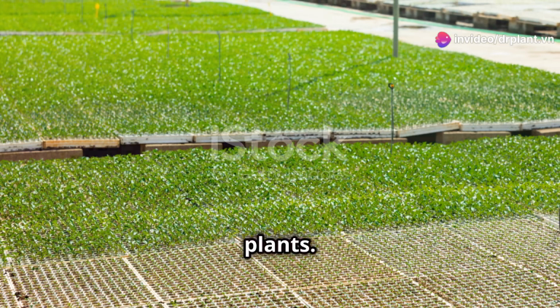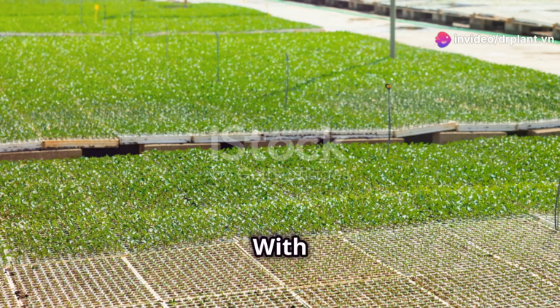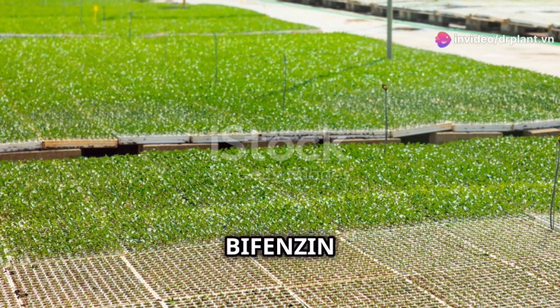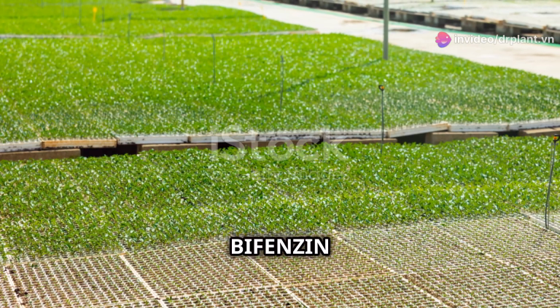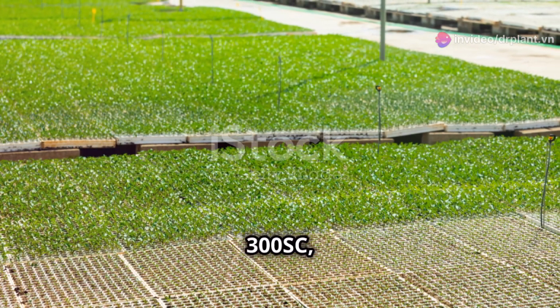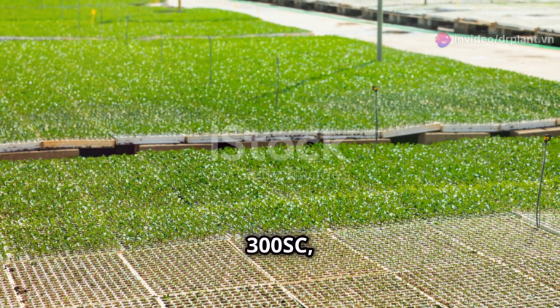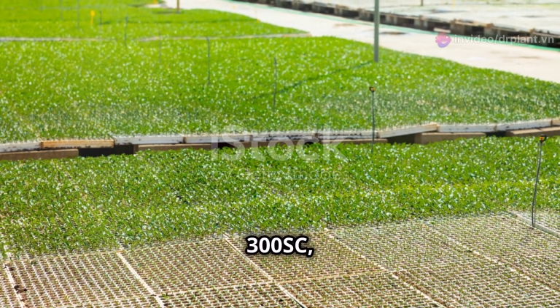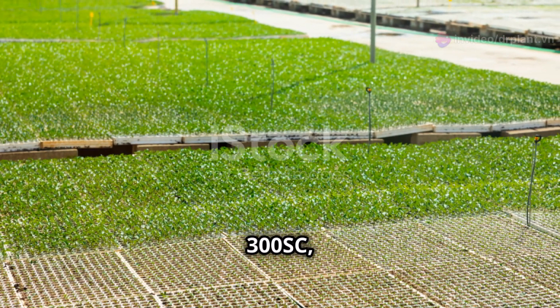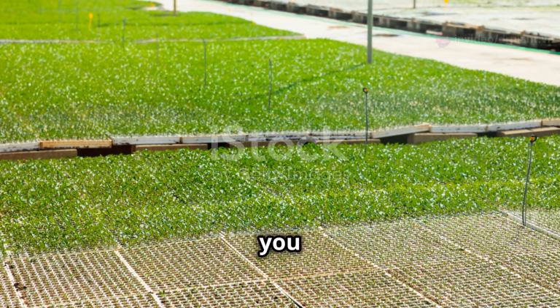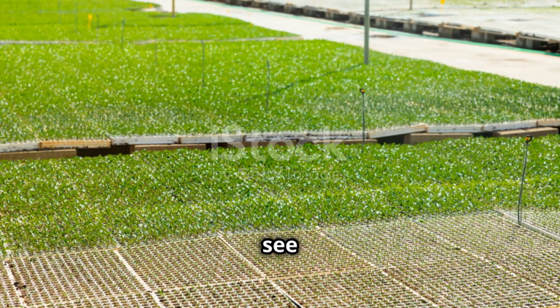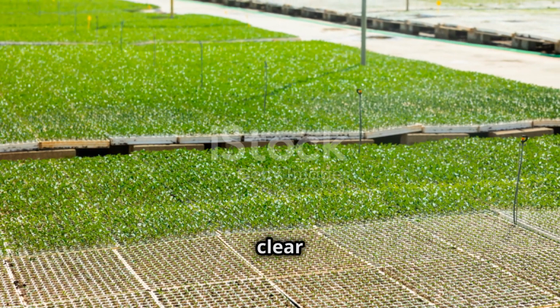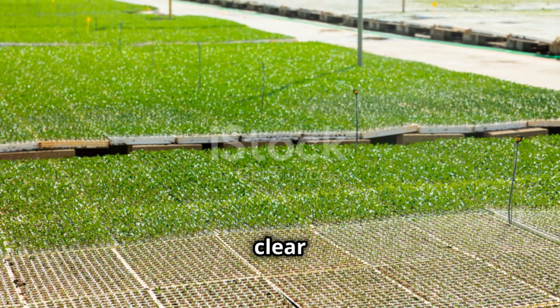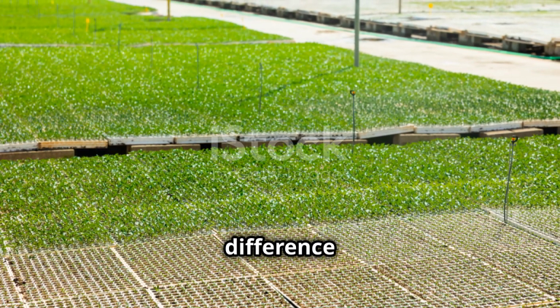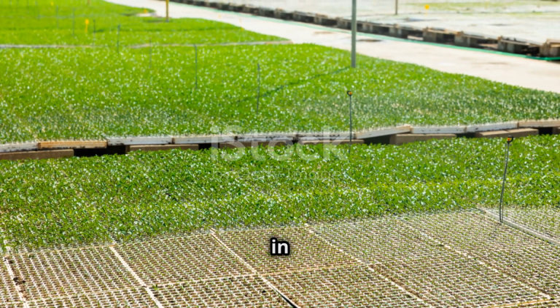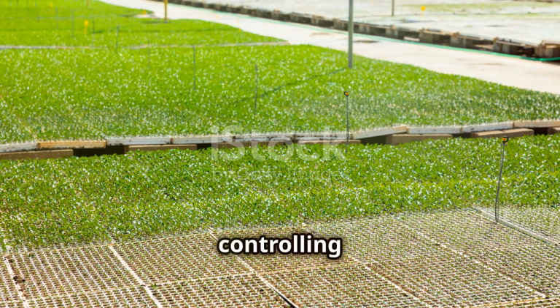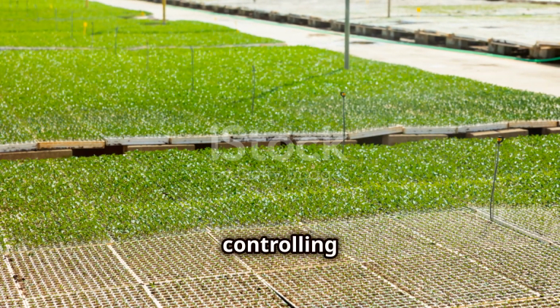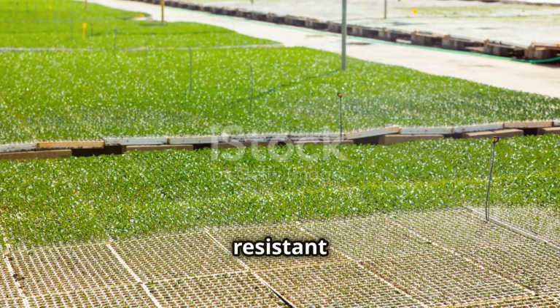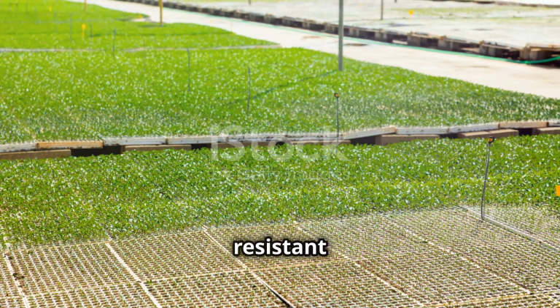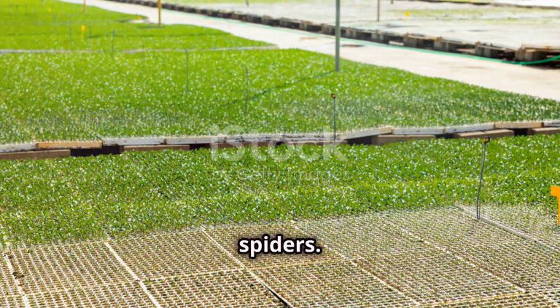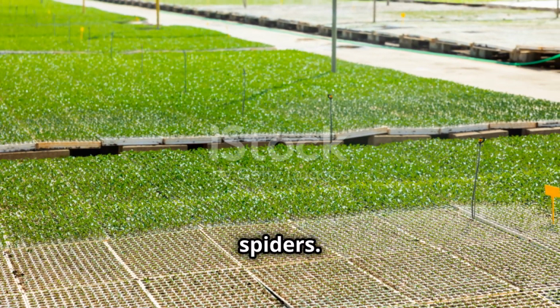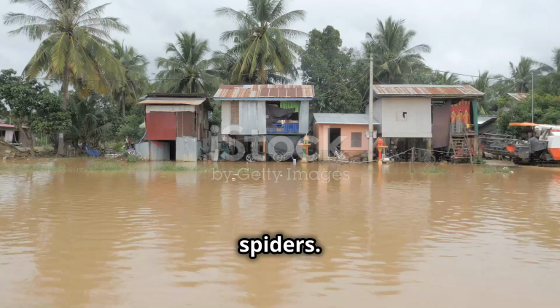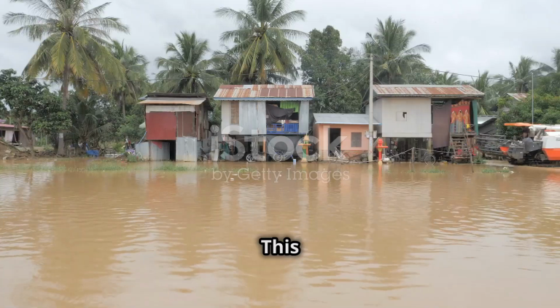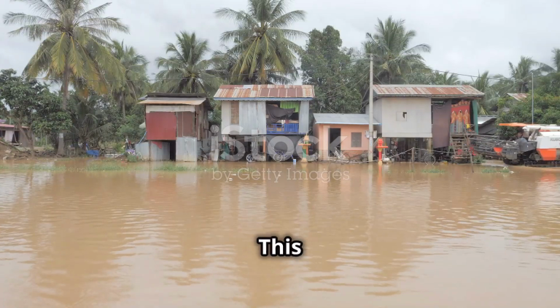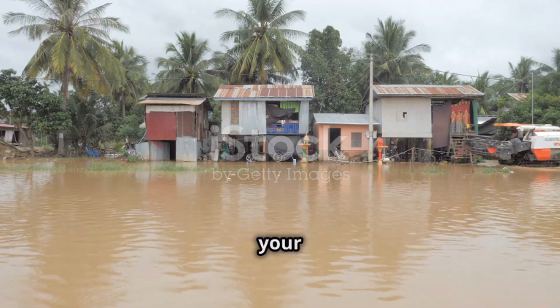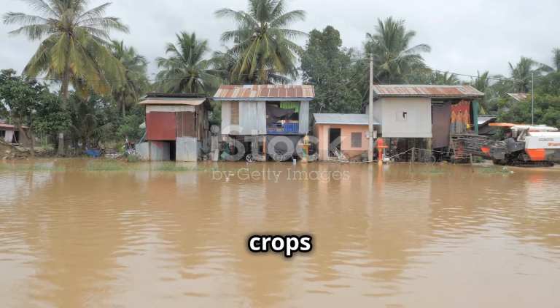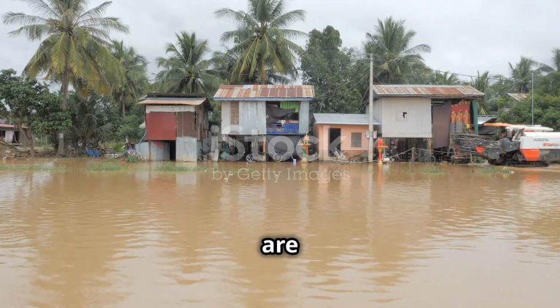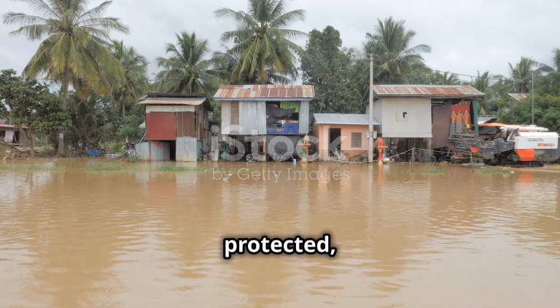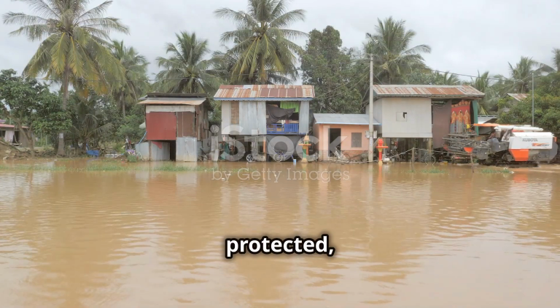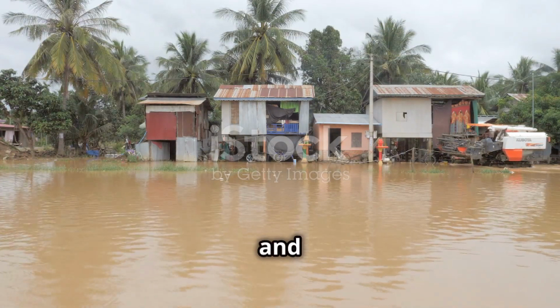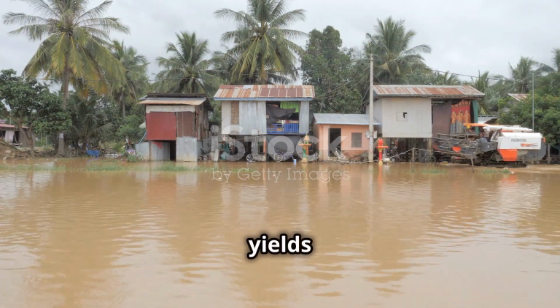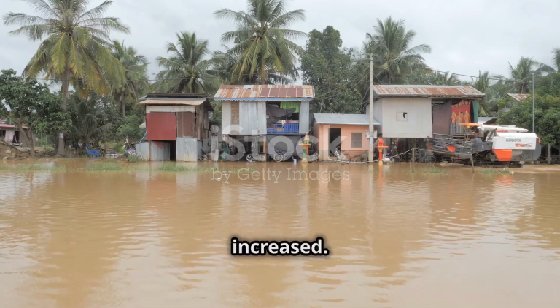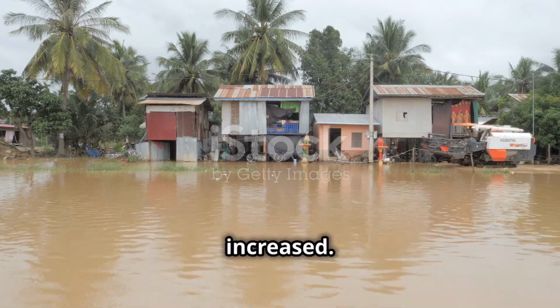With Fenzin 300SC, you will see a clear difference in controlling resistant spiders. This way, your crops are protected and yields are increased.